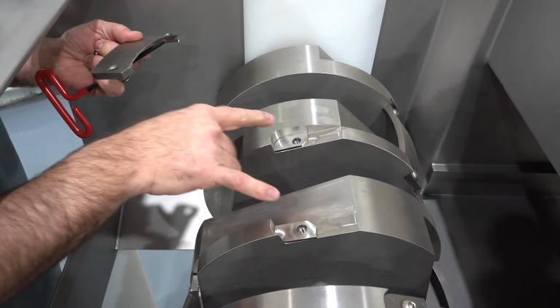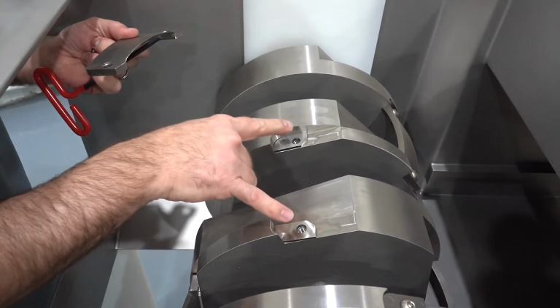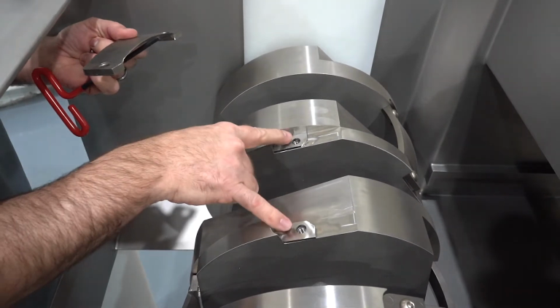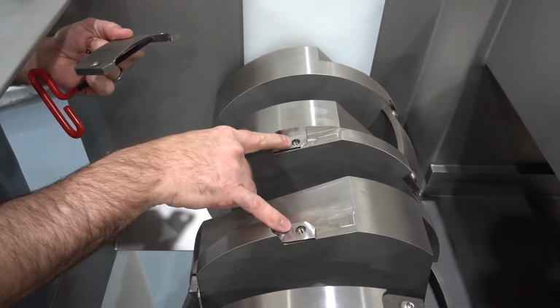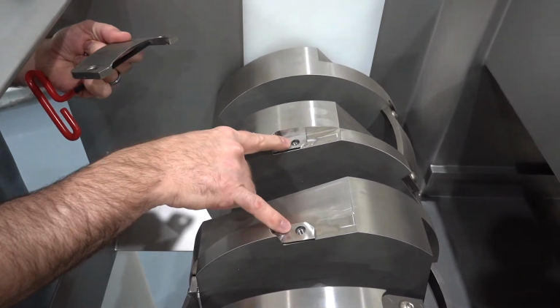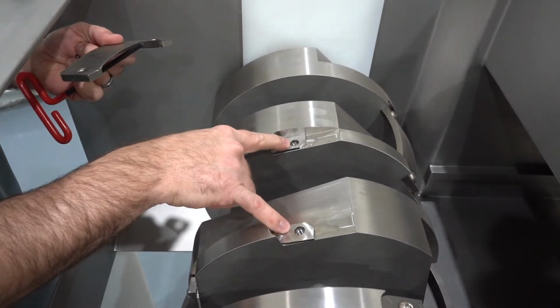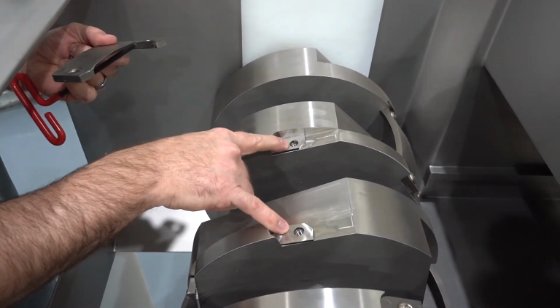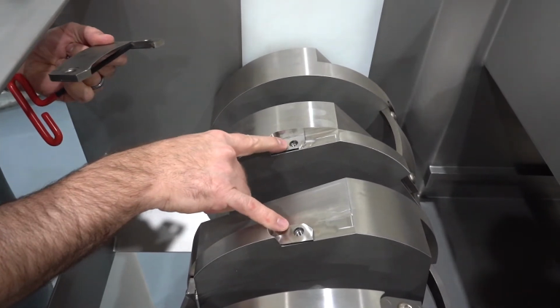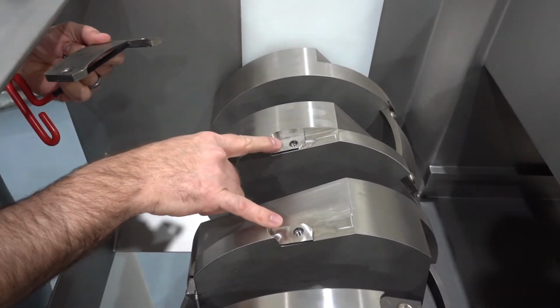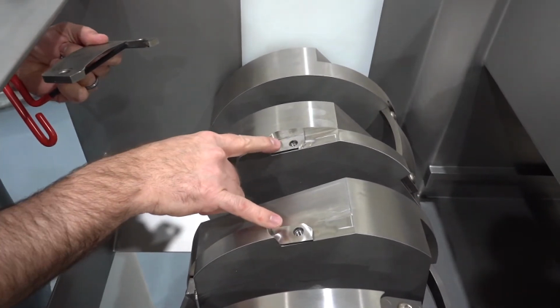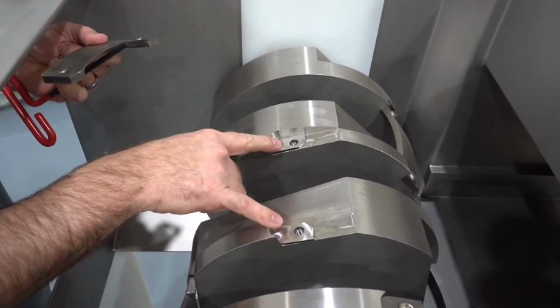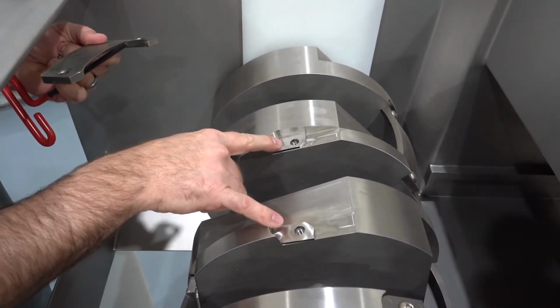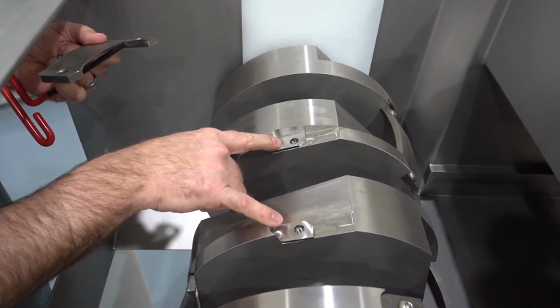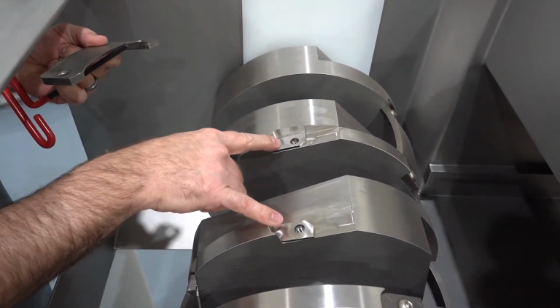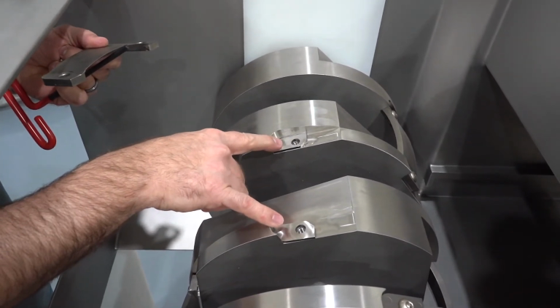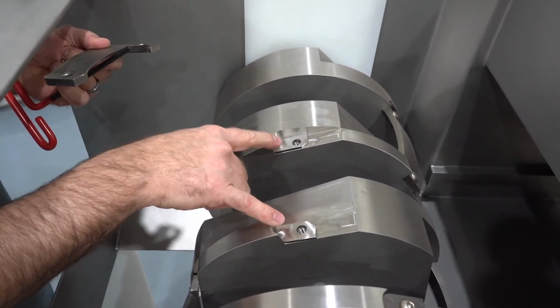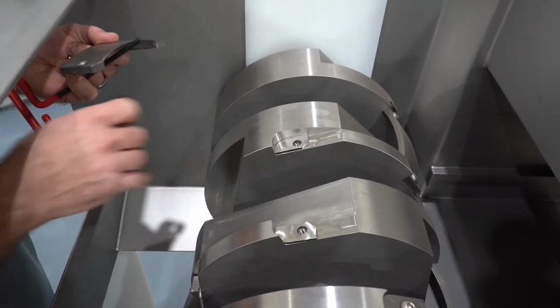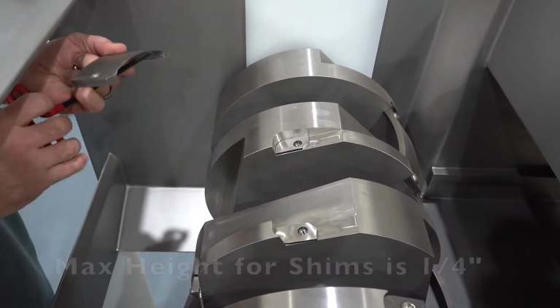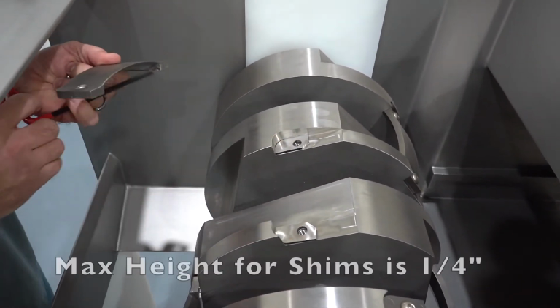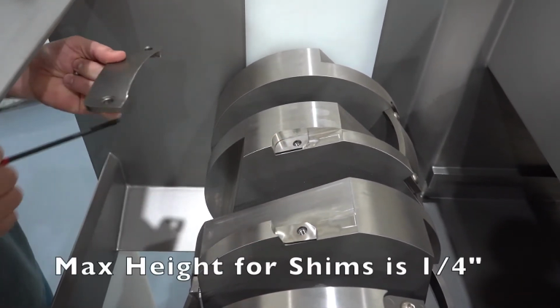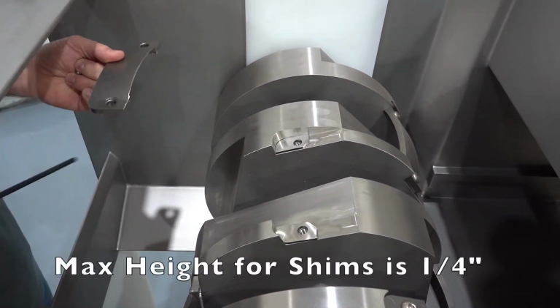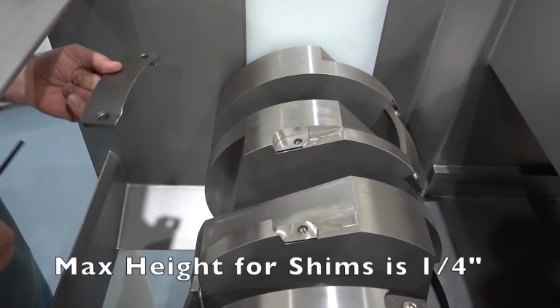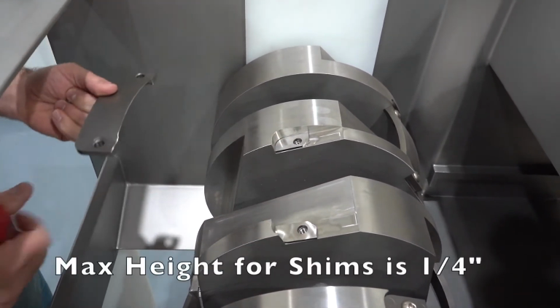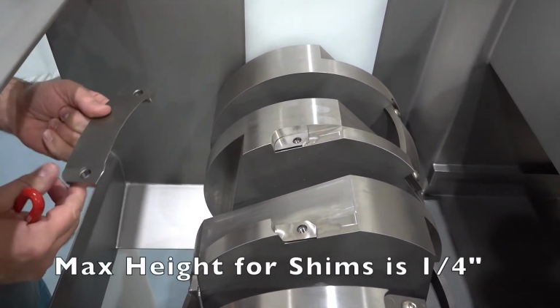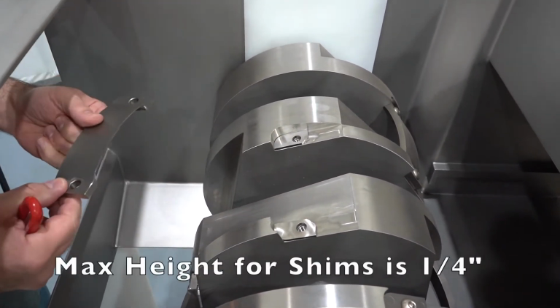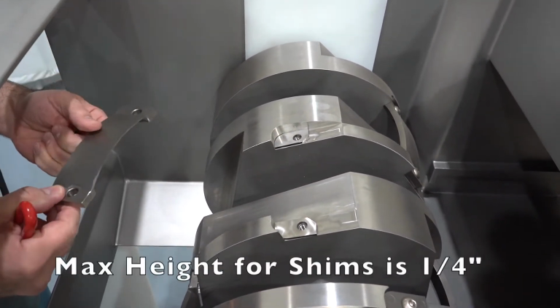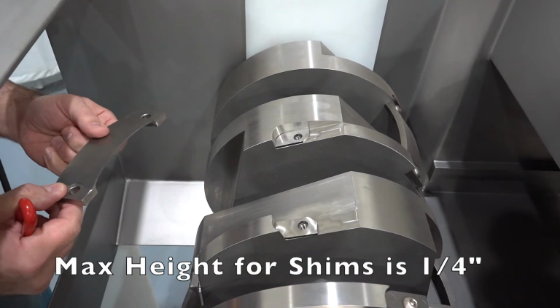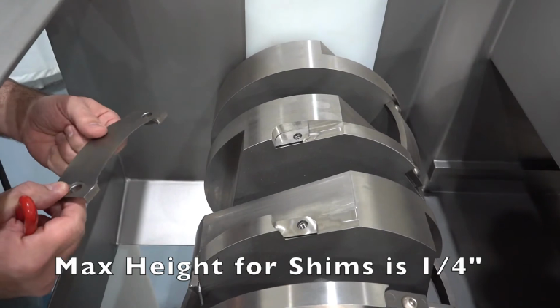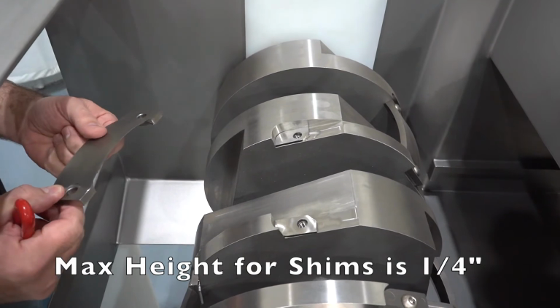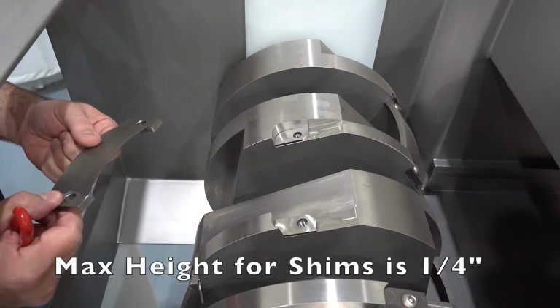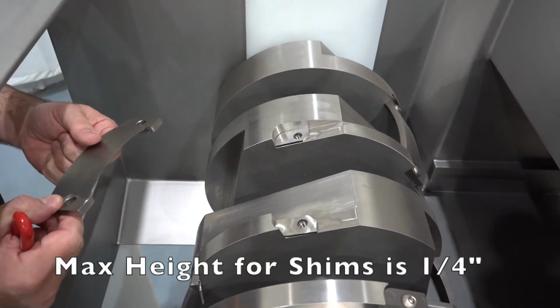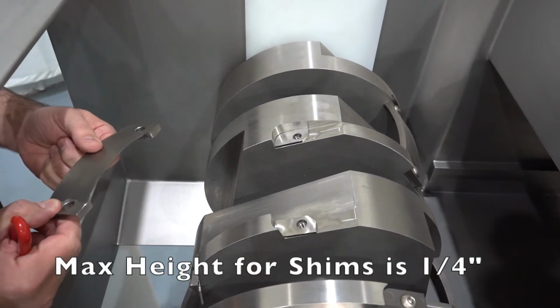They must be used in matched sets, and a maximum shim height of a quarter inch is allowed.